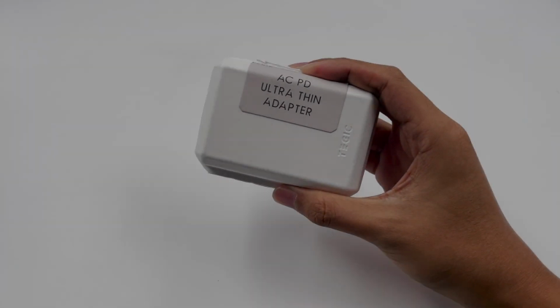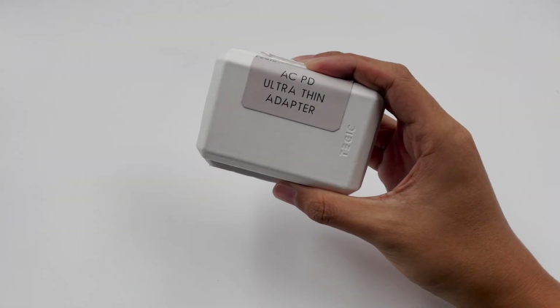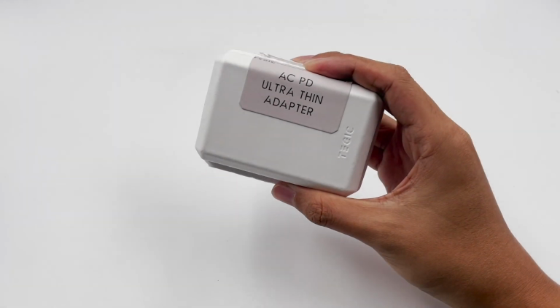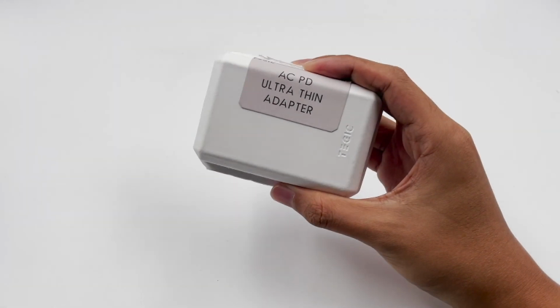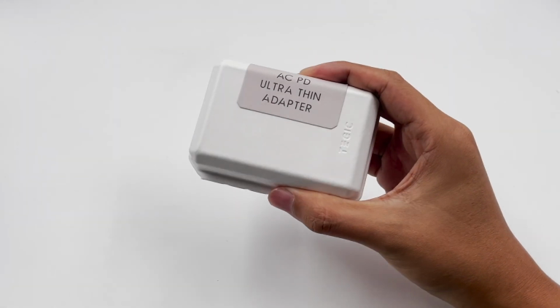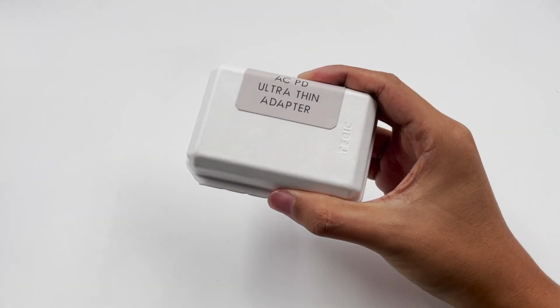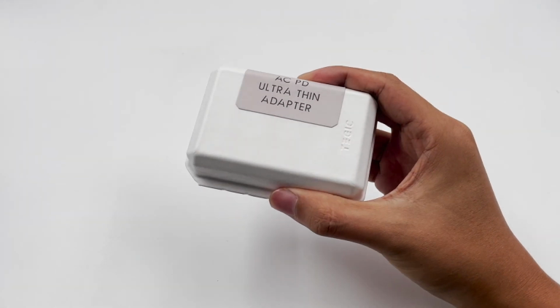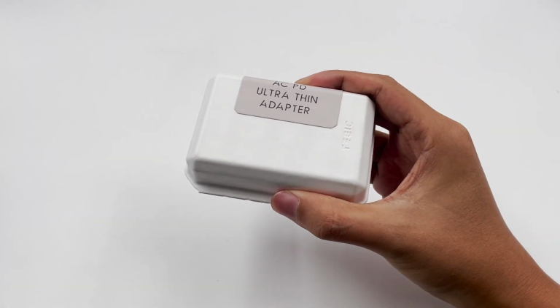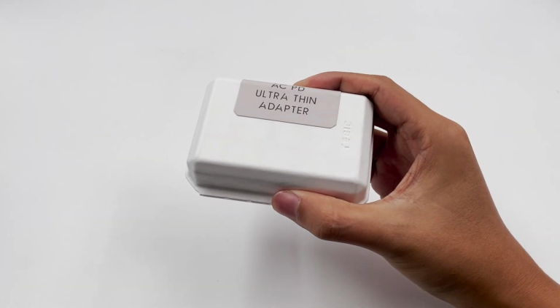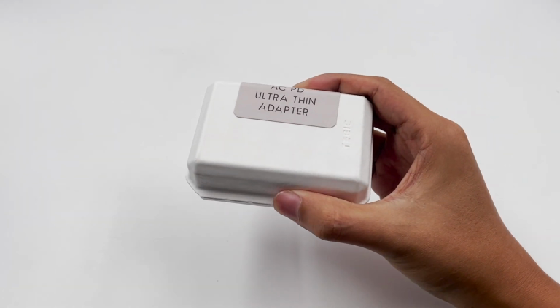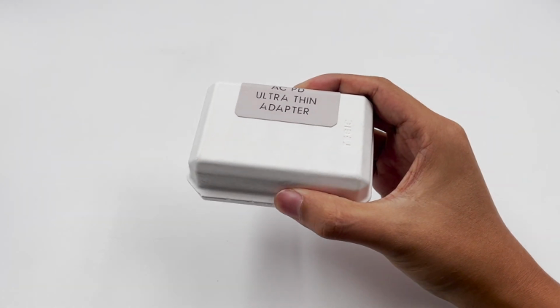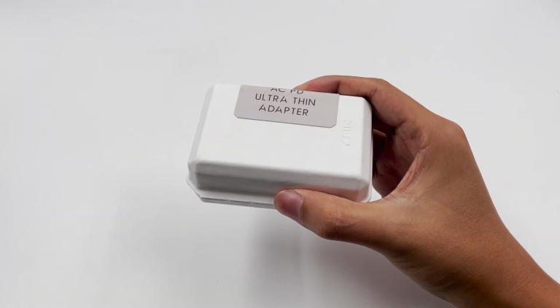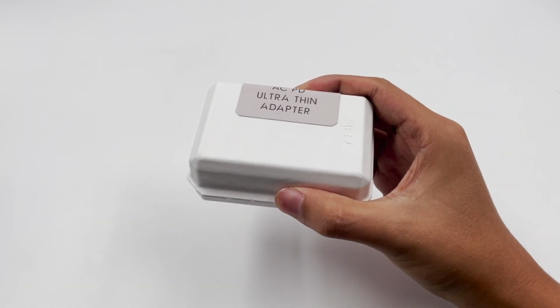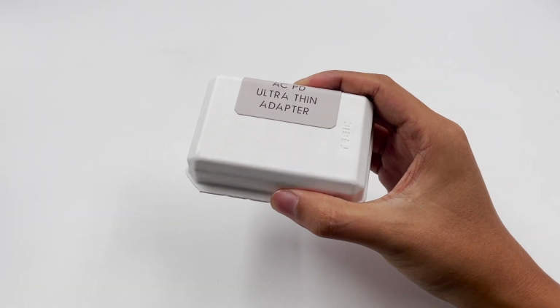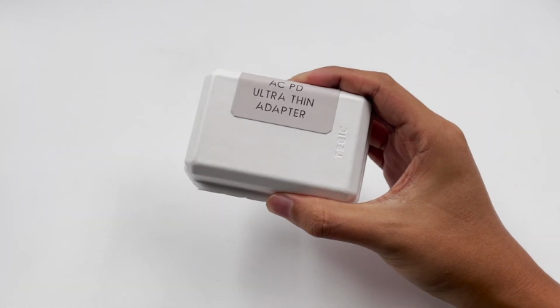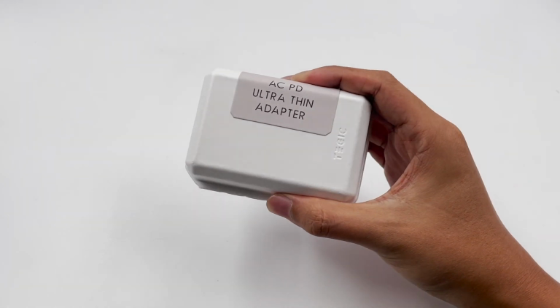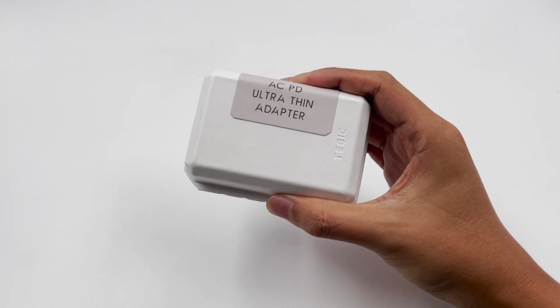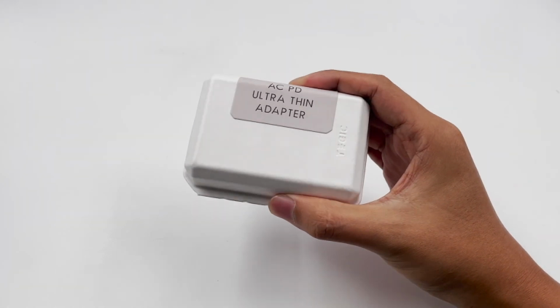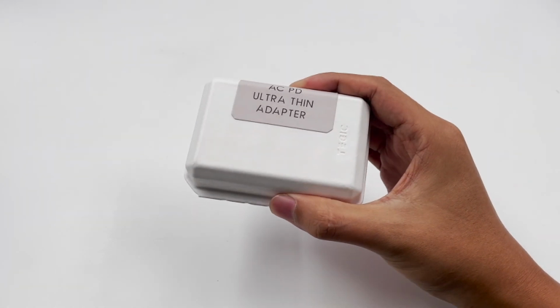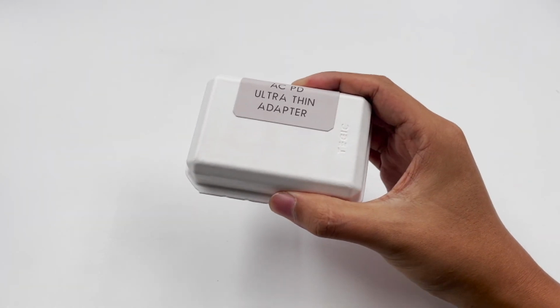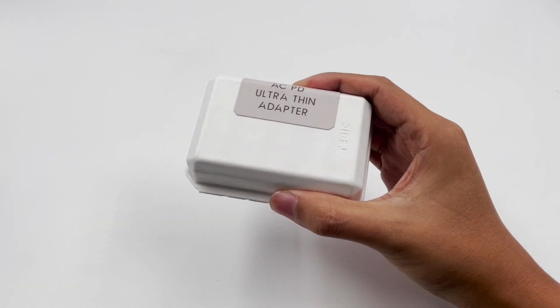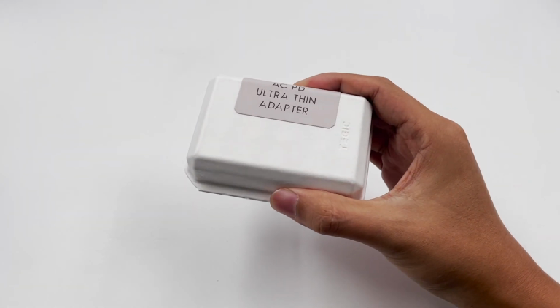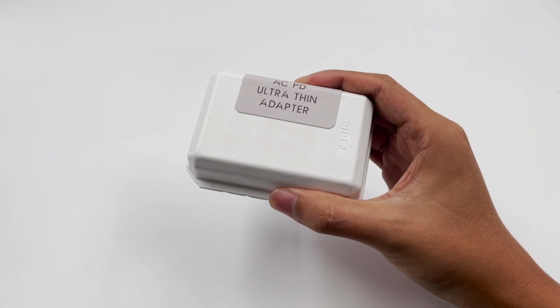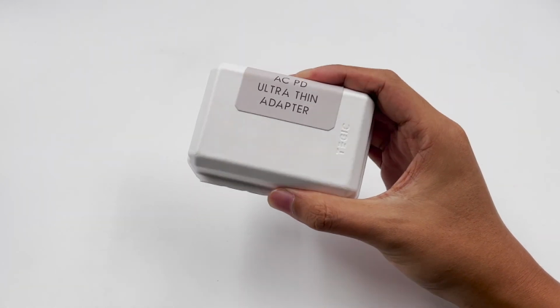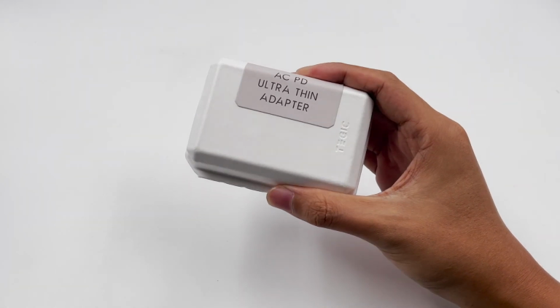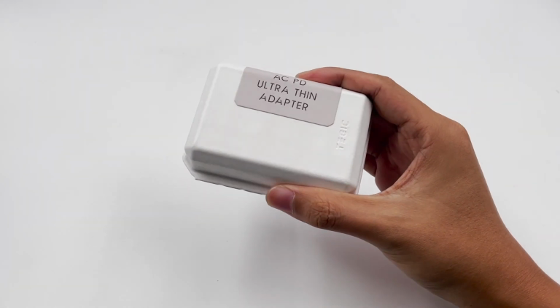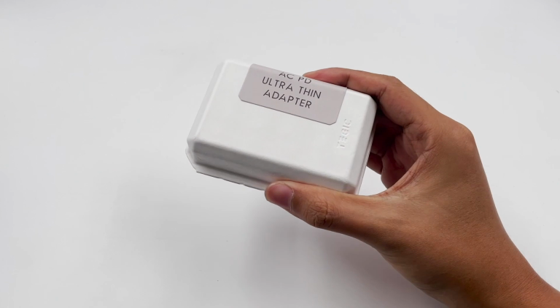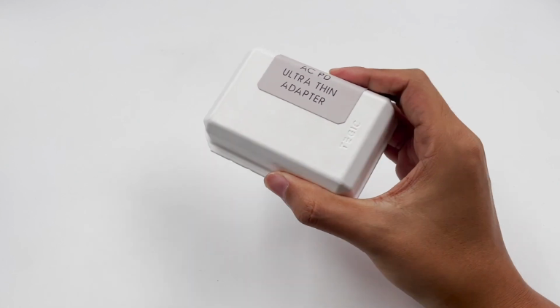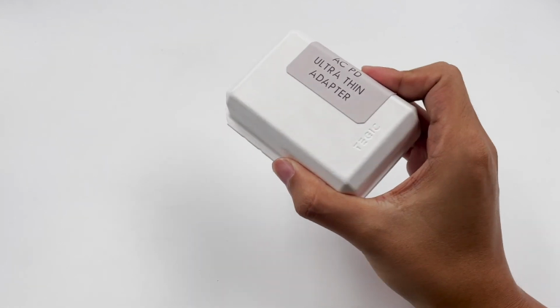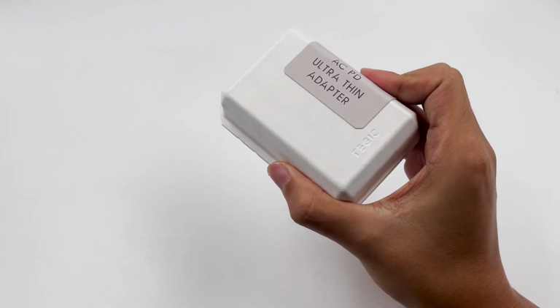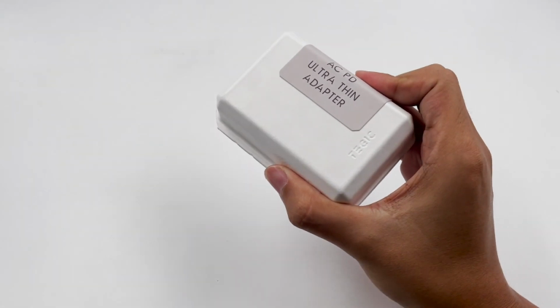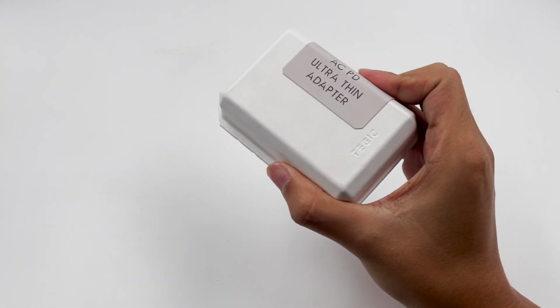Hey guys, welcome back to today's video. Today, we got a 65W GaN fast charger from Tejik.